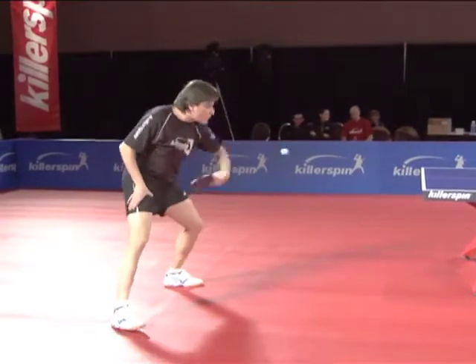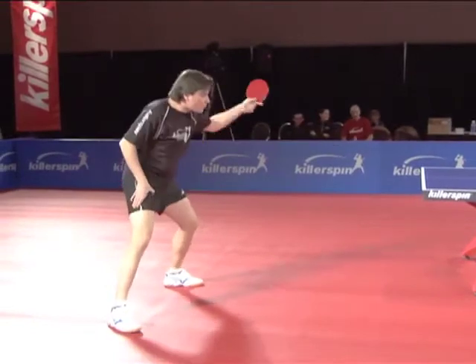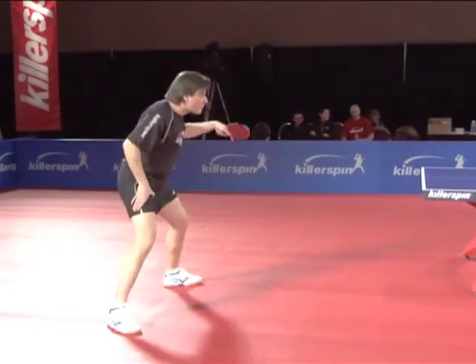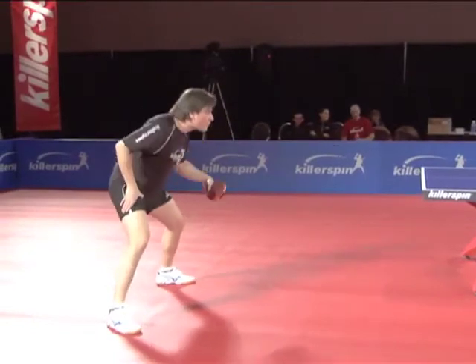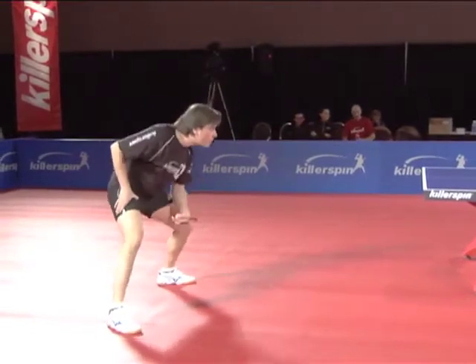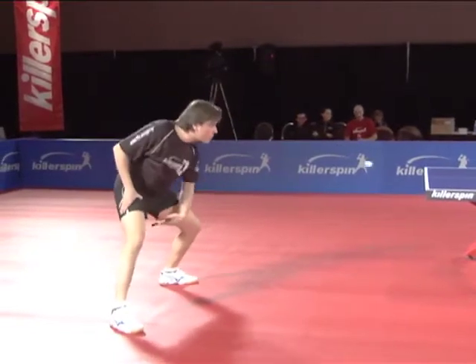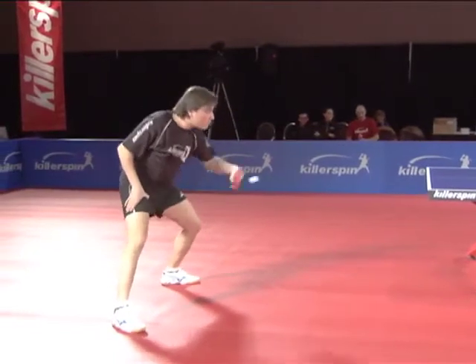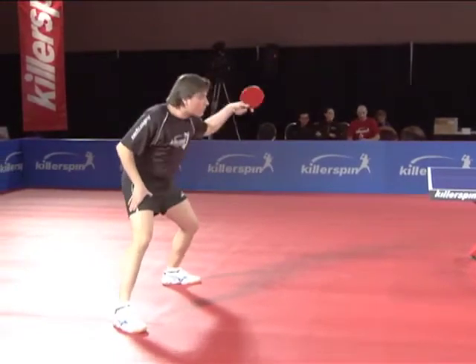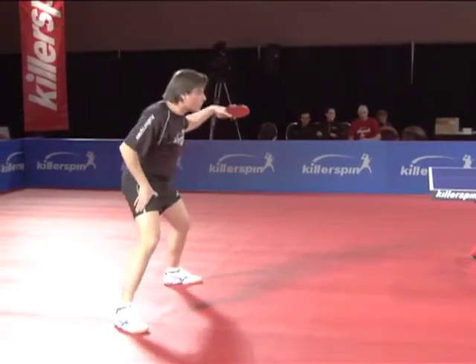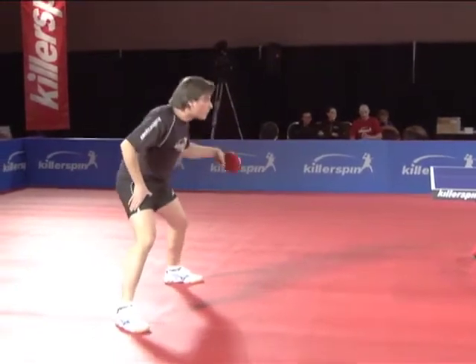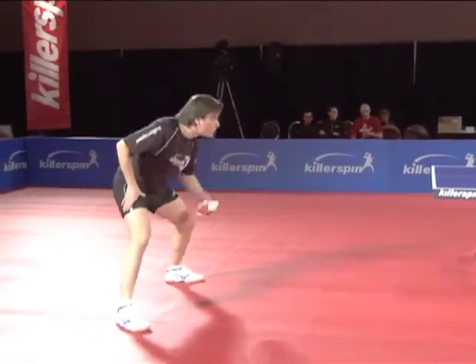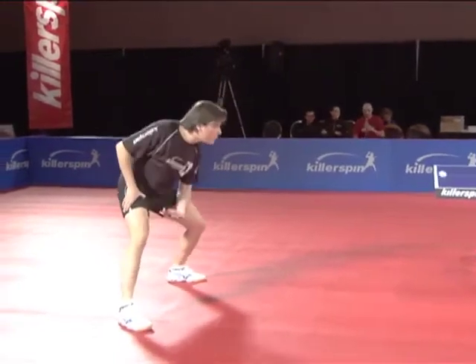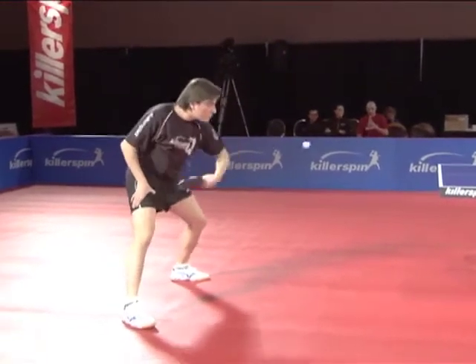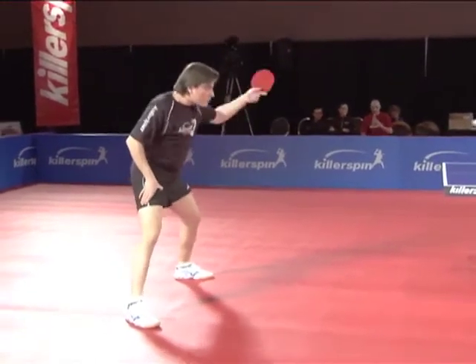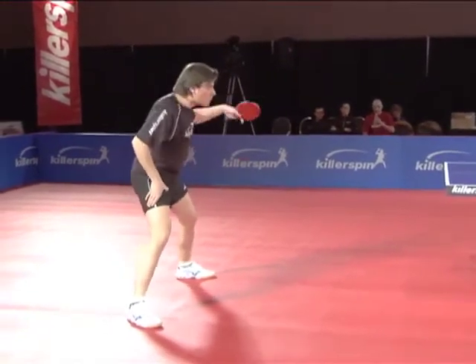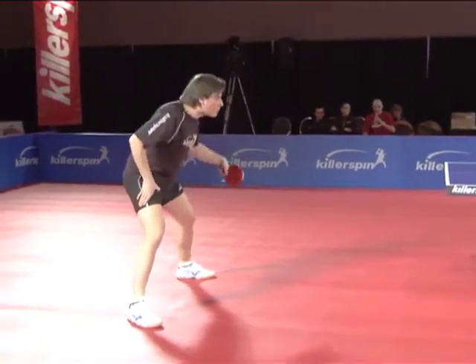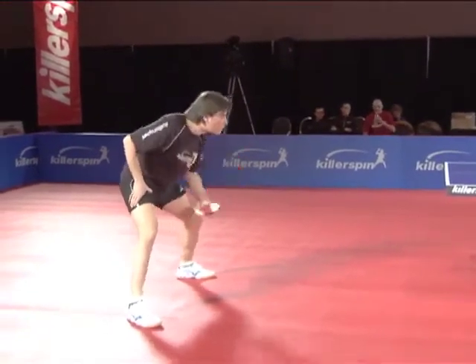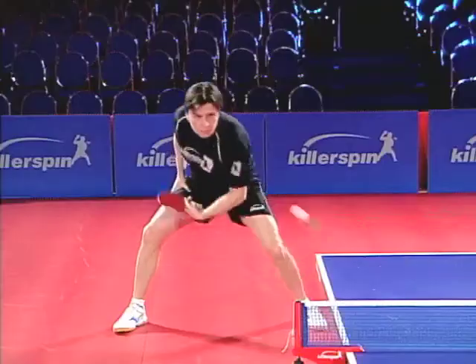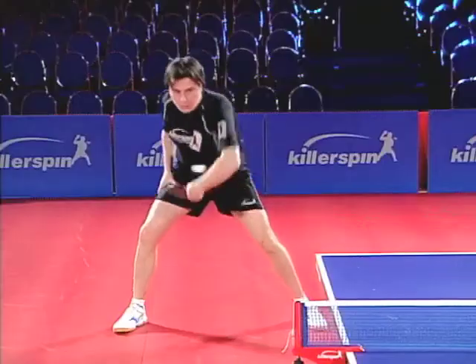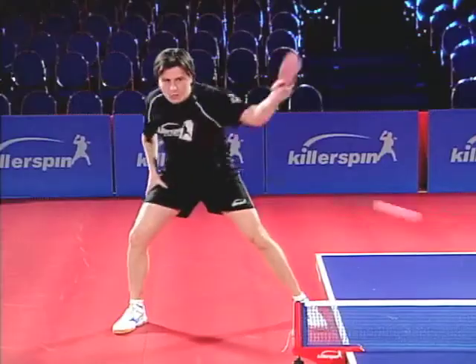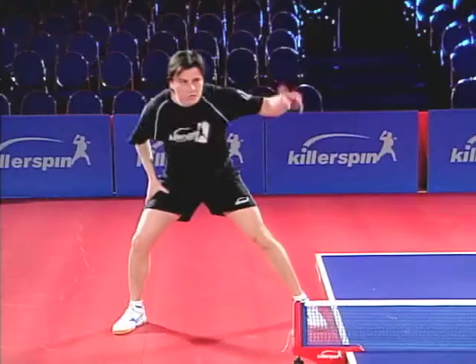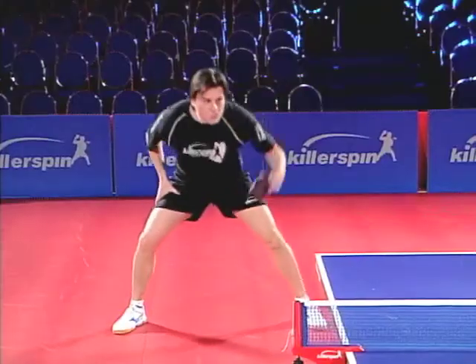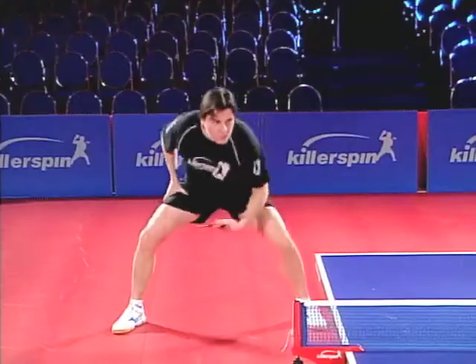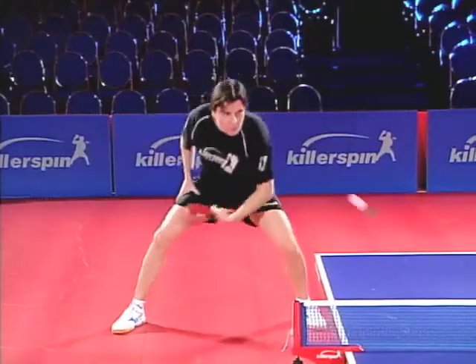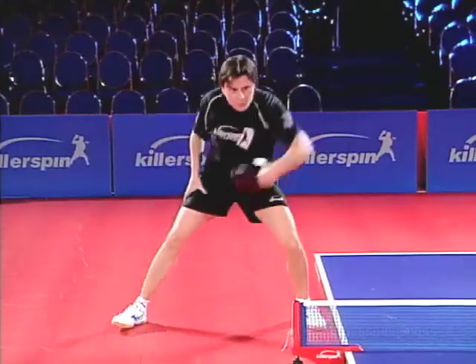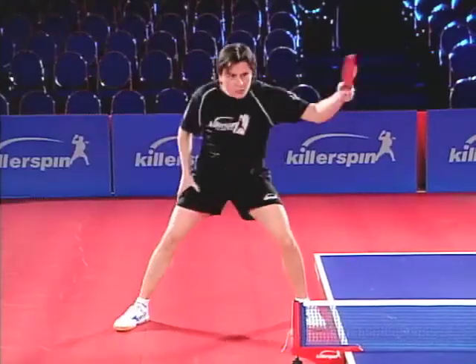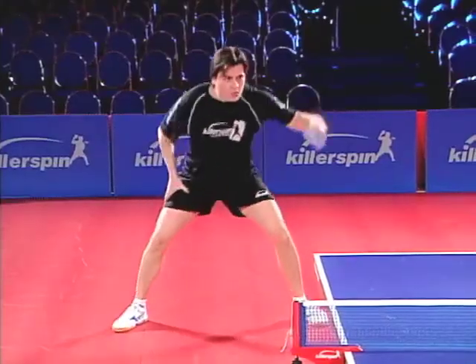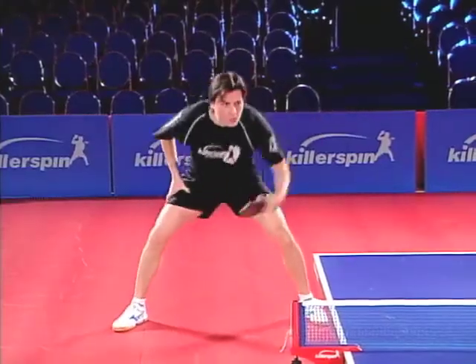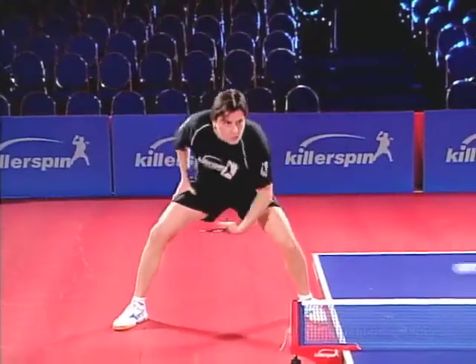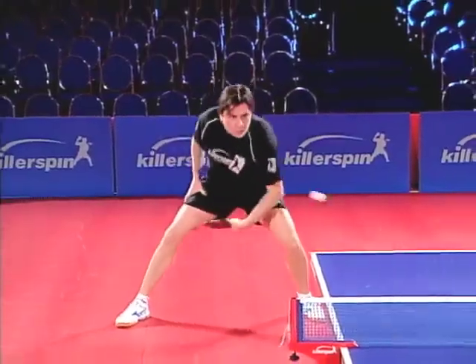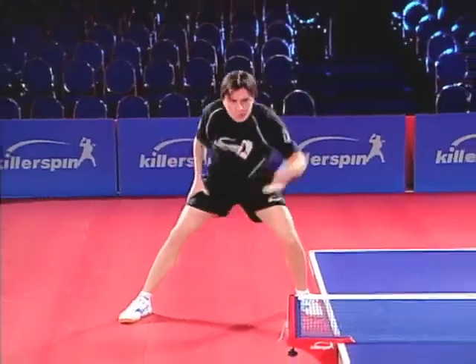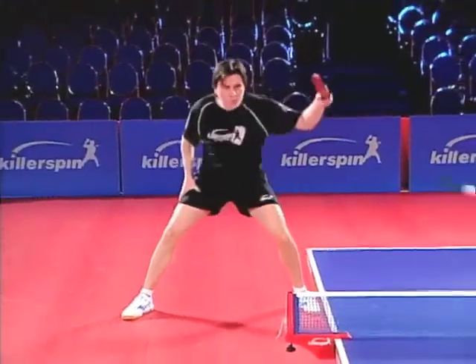Throughout this program, the terms right and left will apply to right handers. Lefties invert.